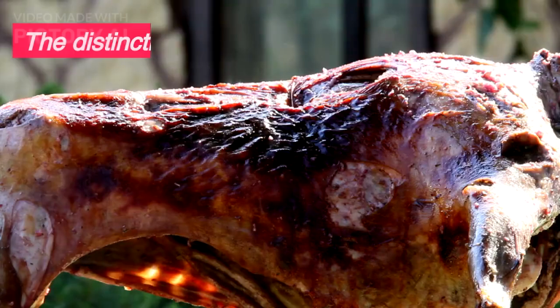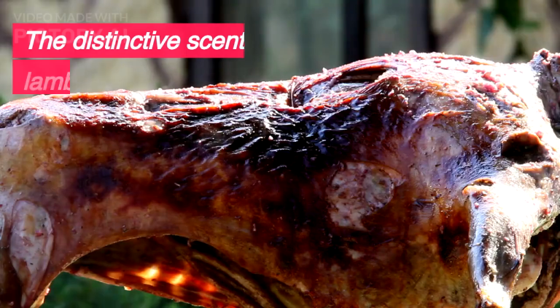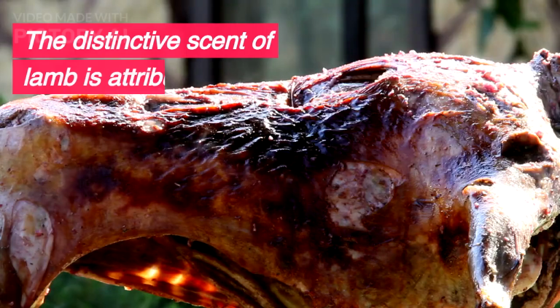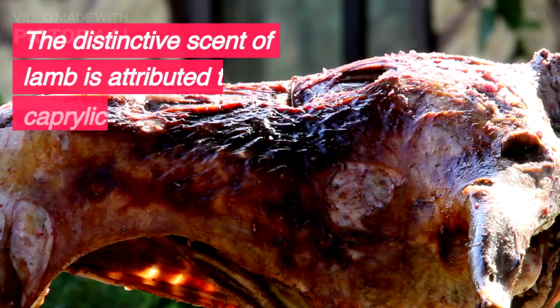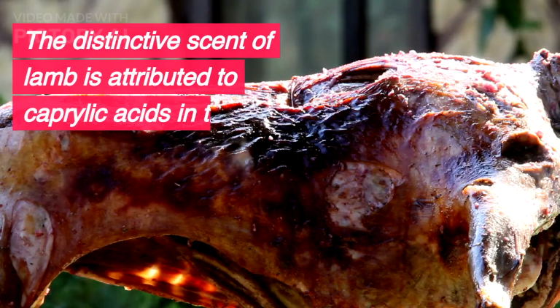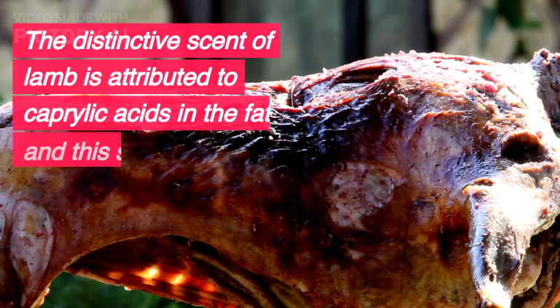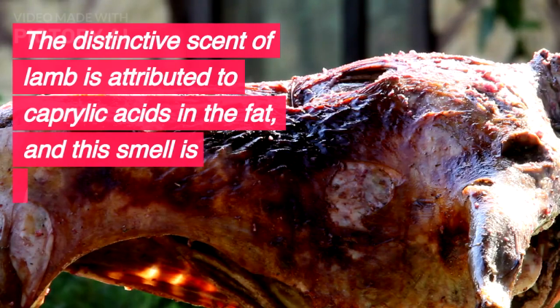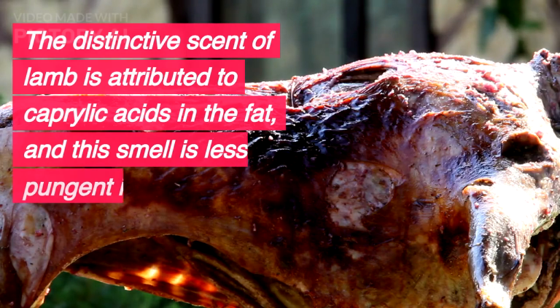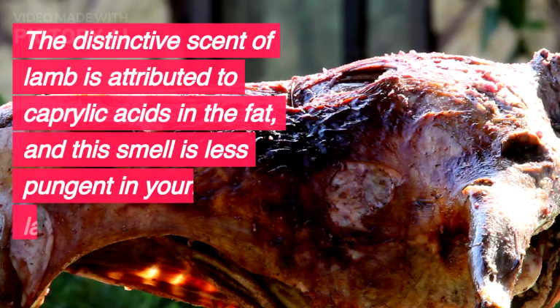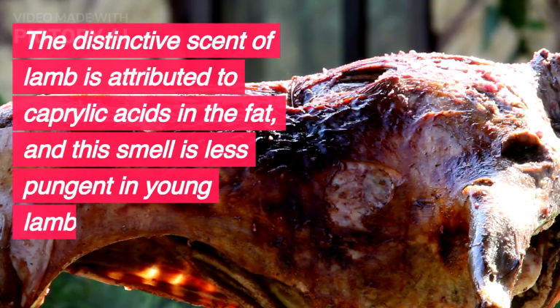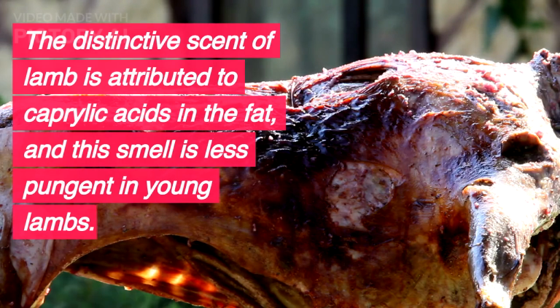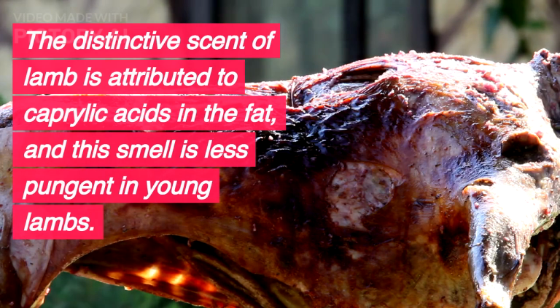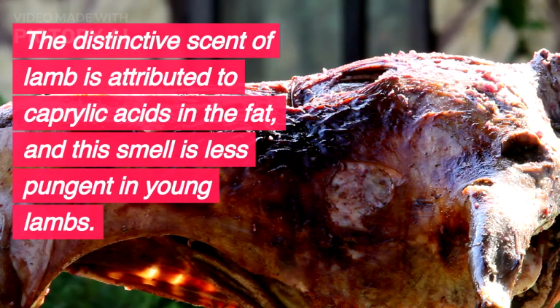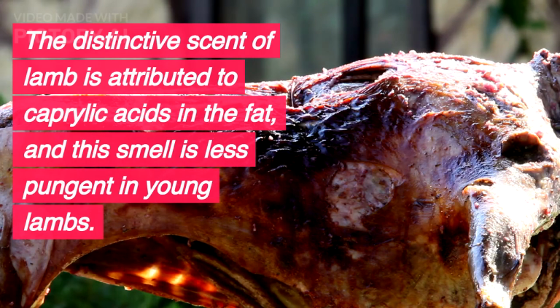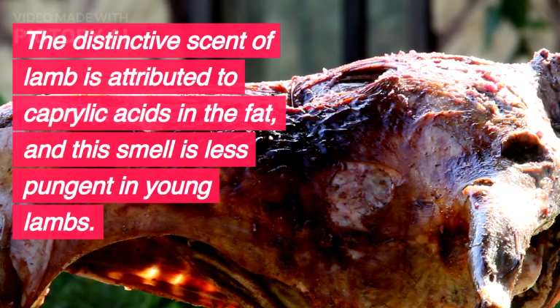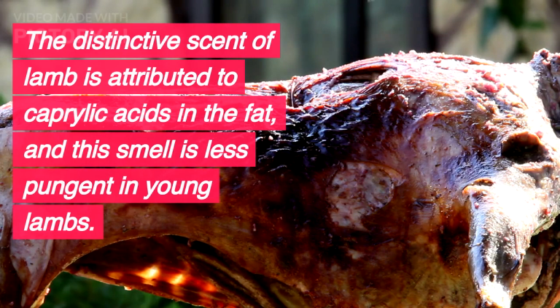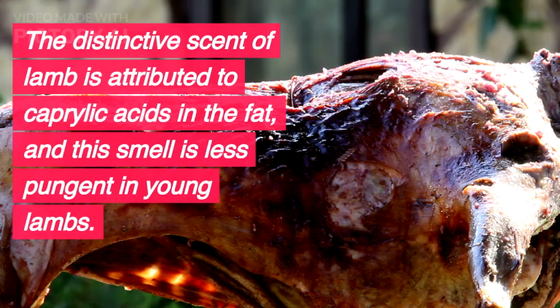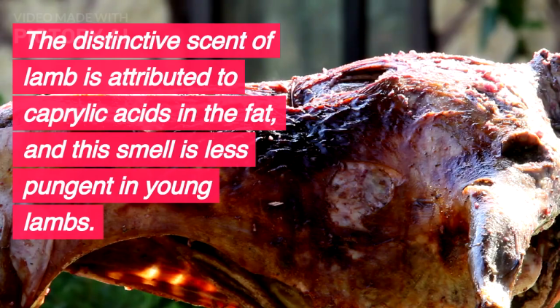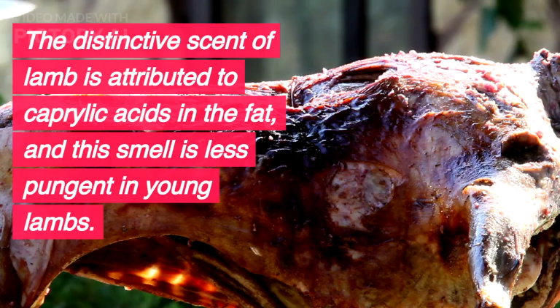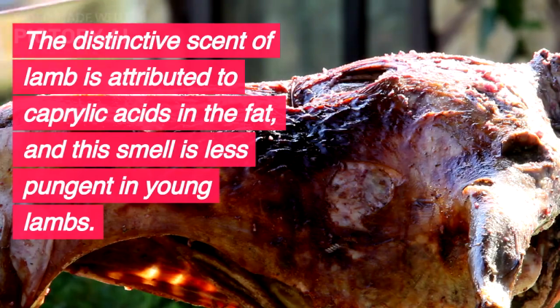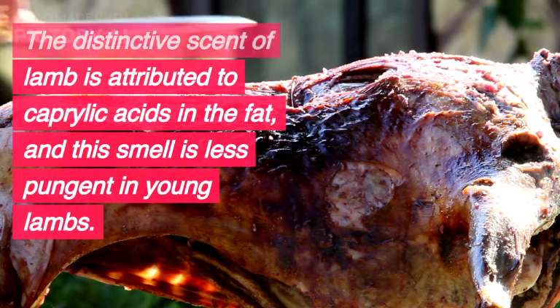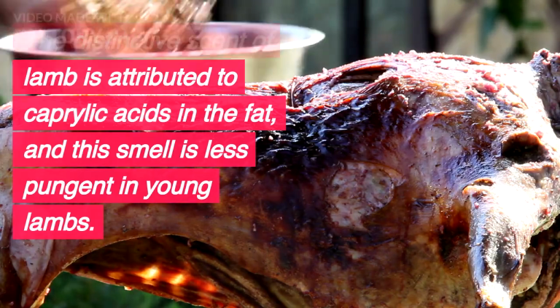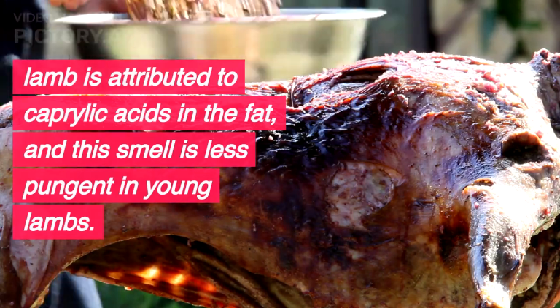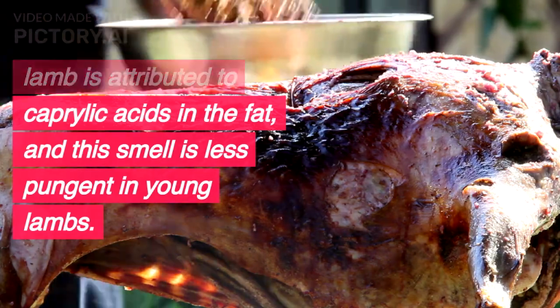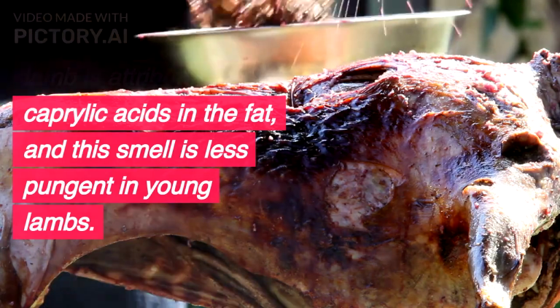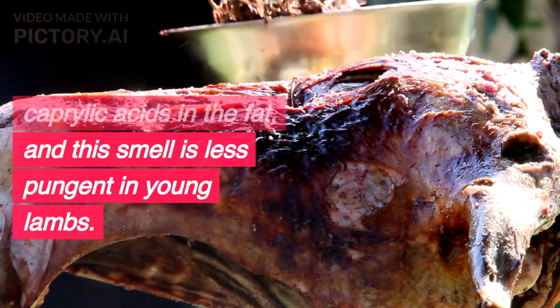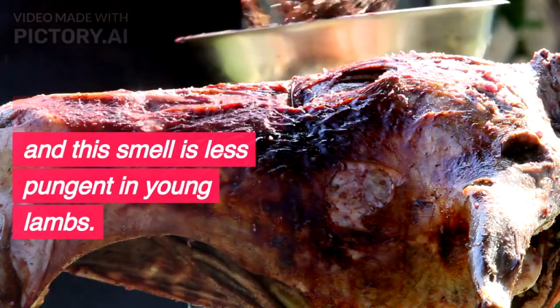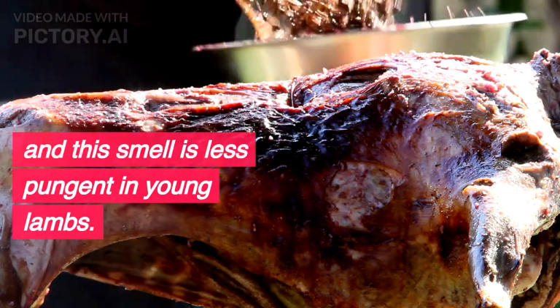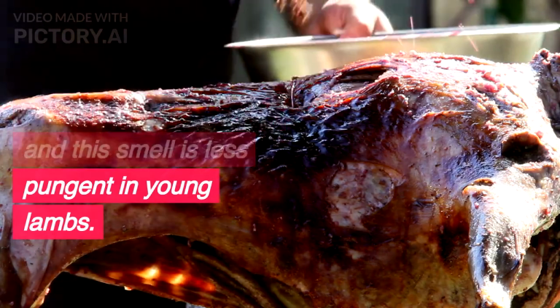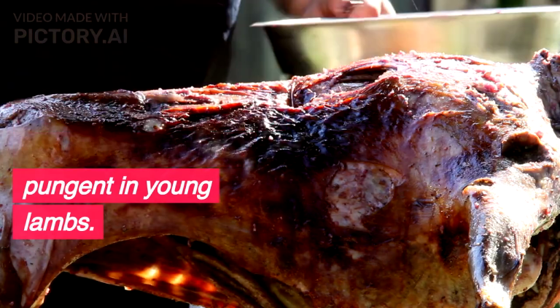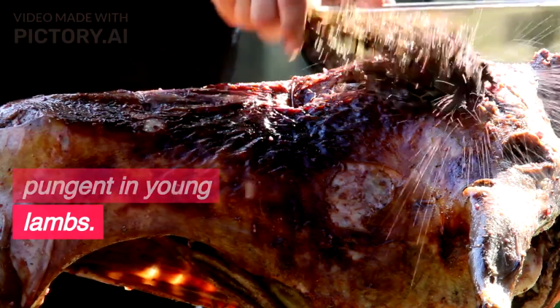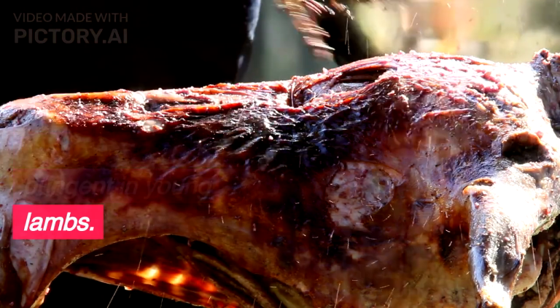The distinctive scent of lamb is attributed to caprylic acids in the fat, and this smell is less pungent in young lambs.